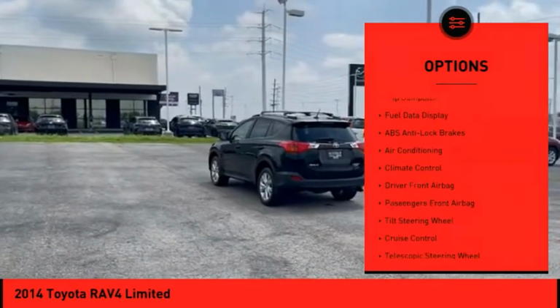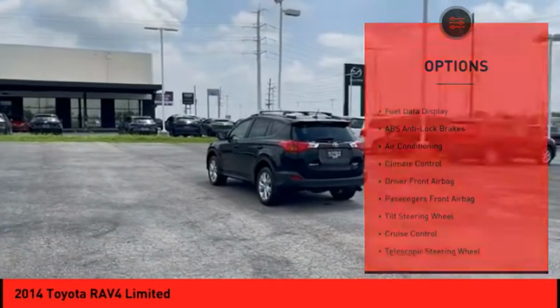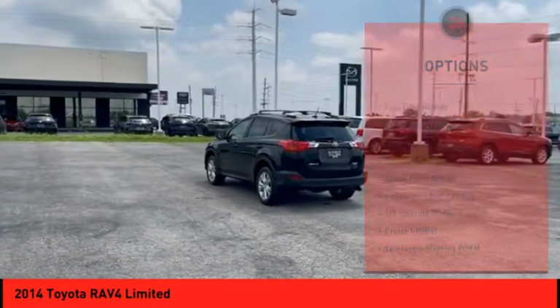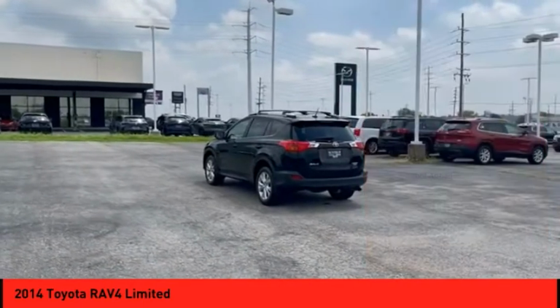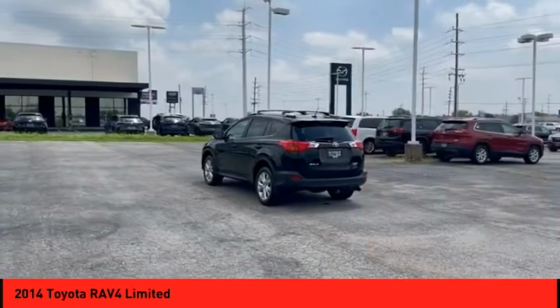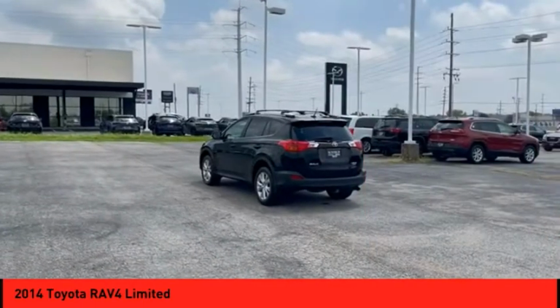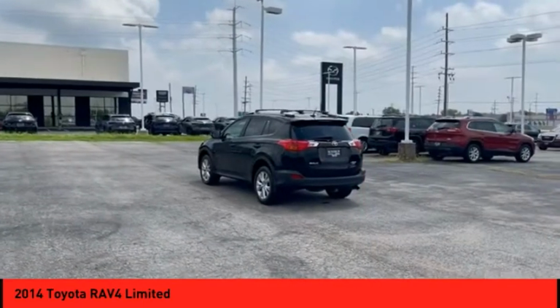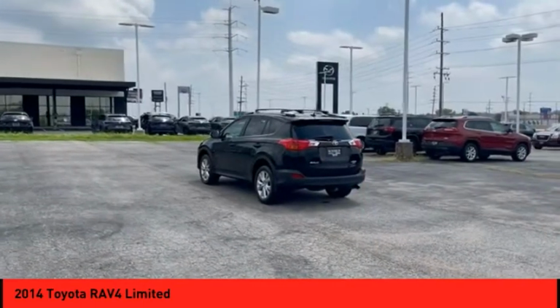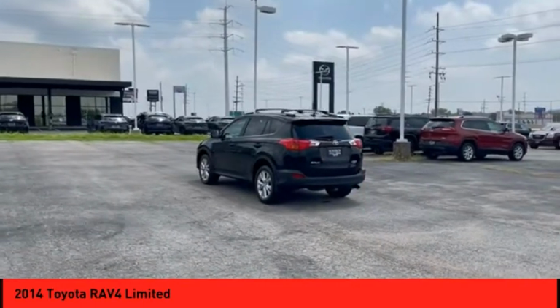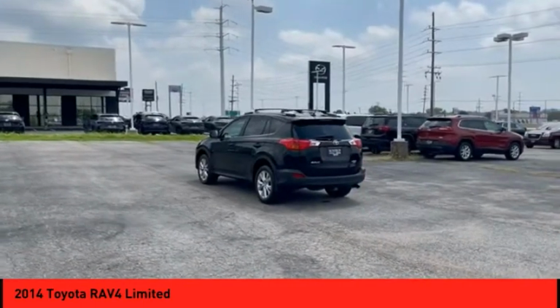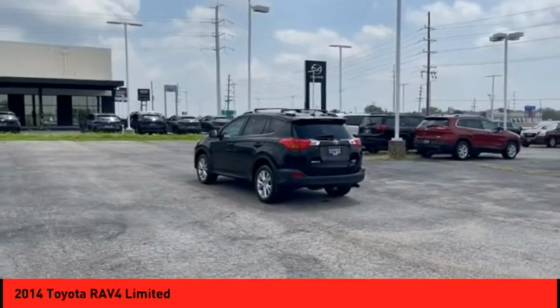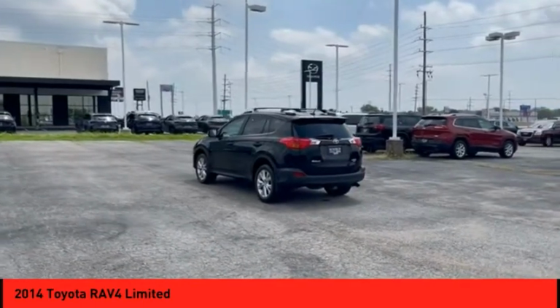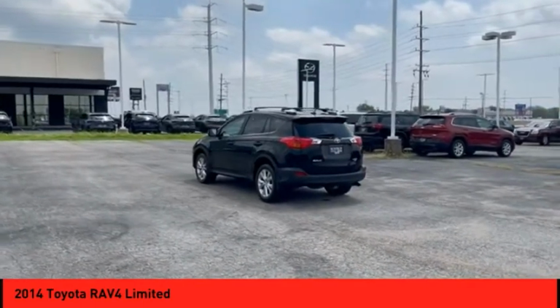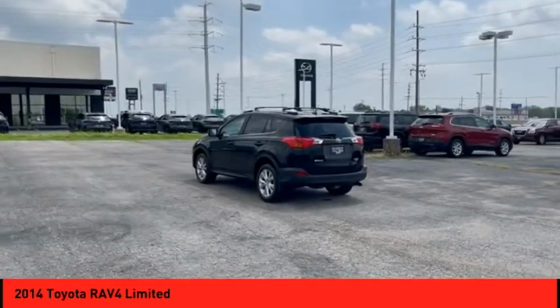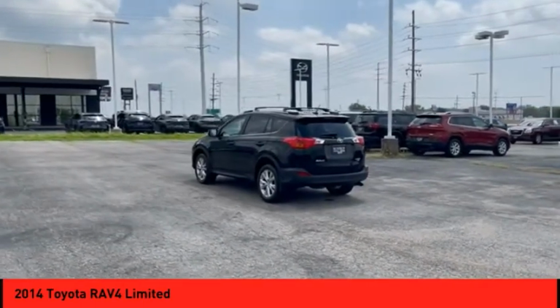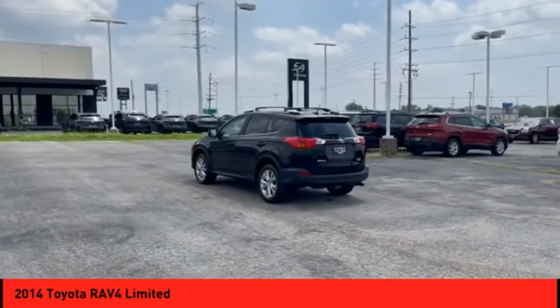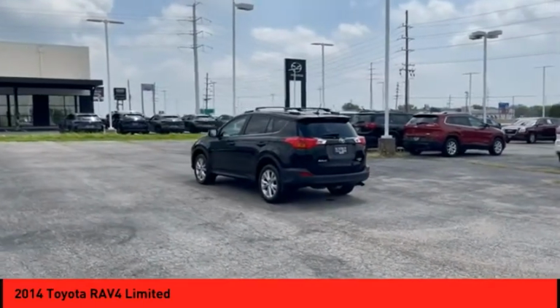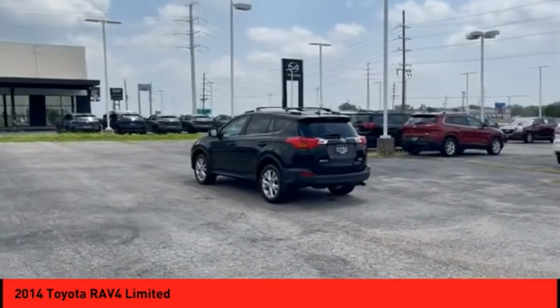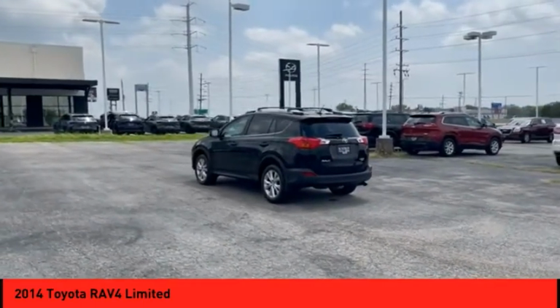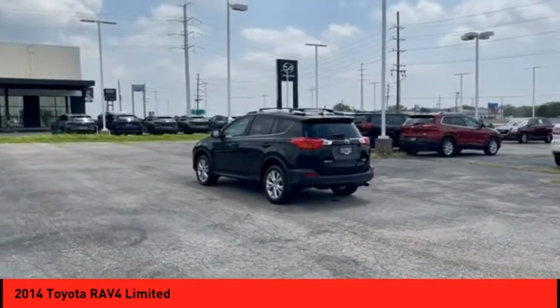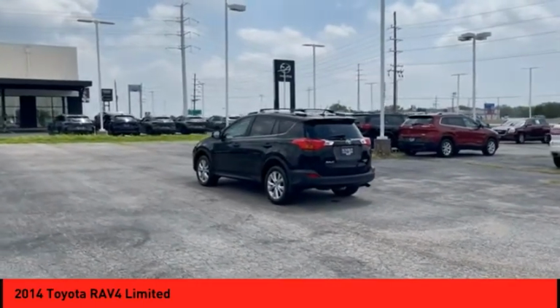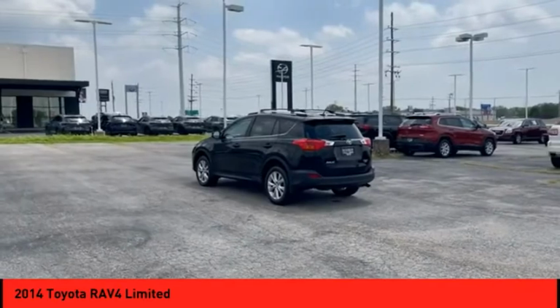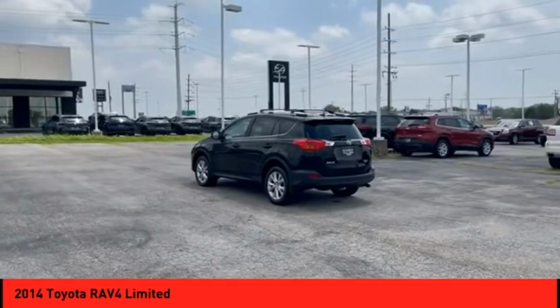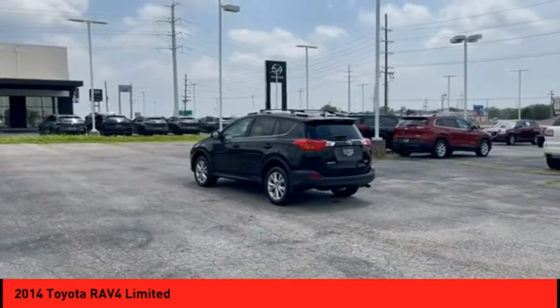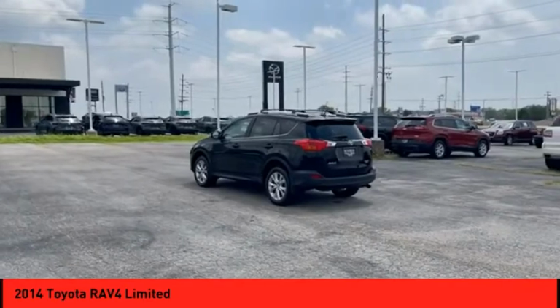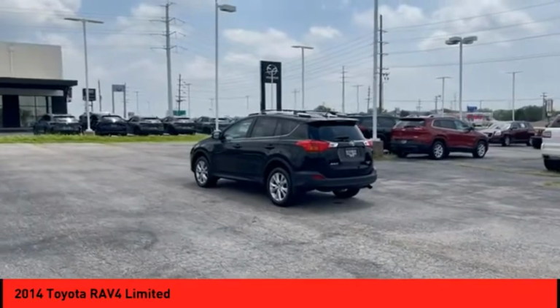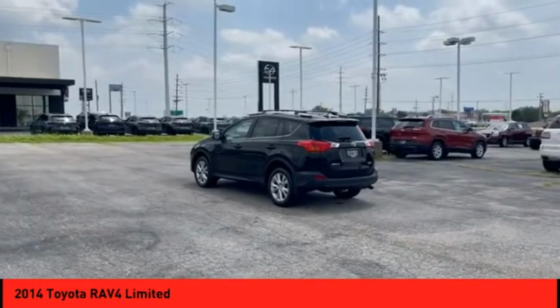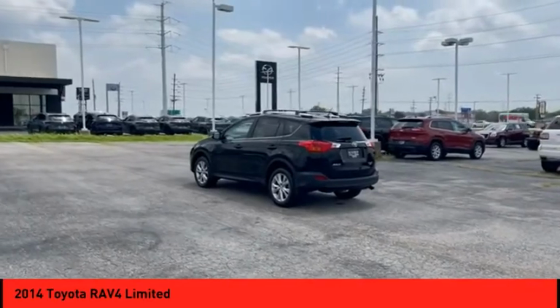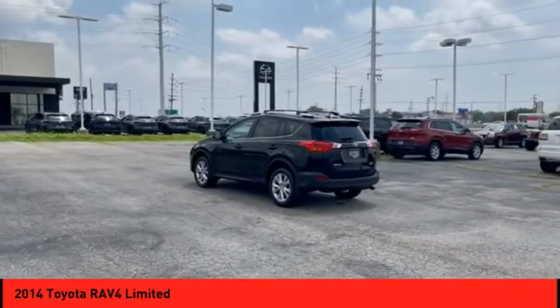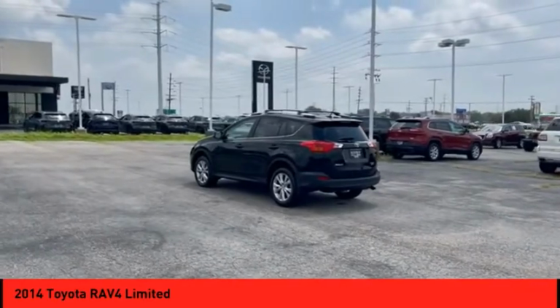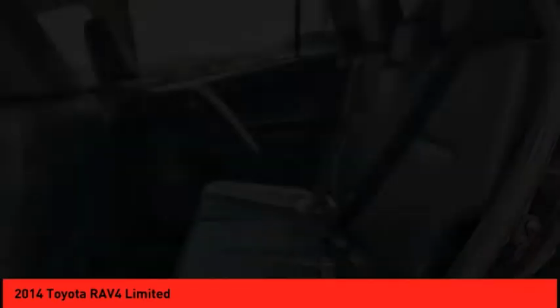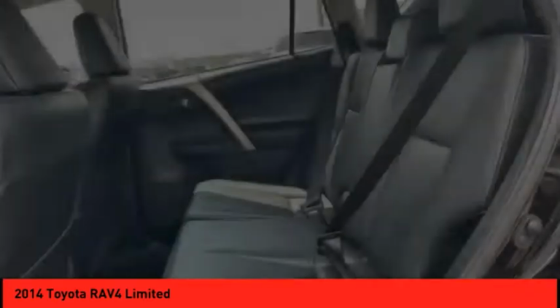Leather upholstery, heated seats, Sirius satellite radio, and push button start.